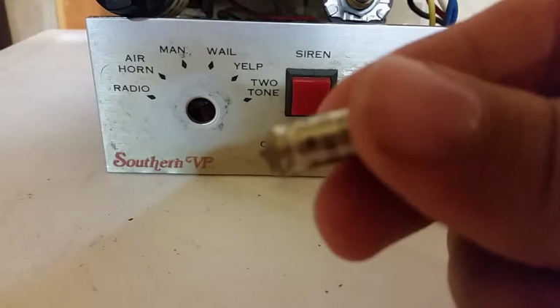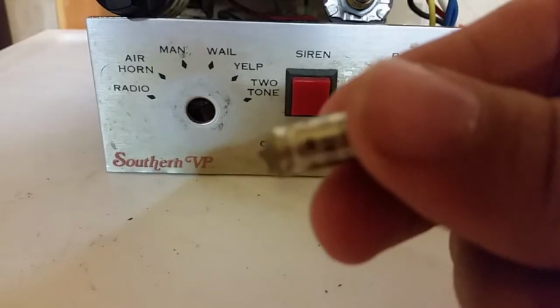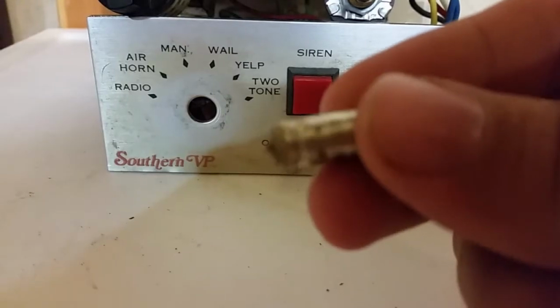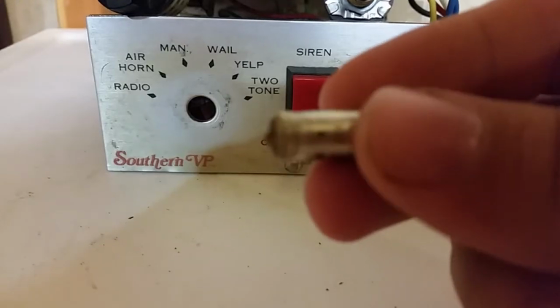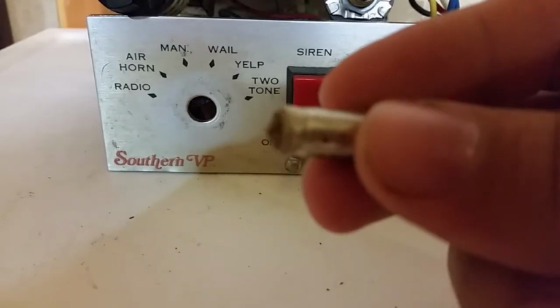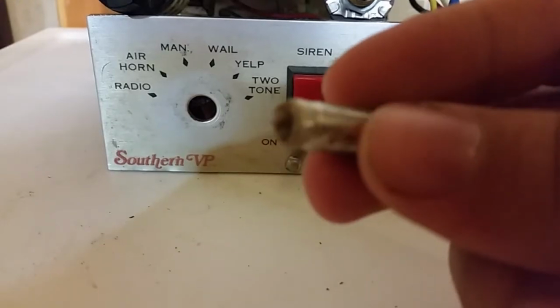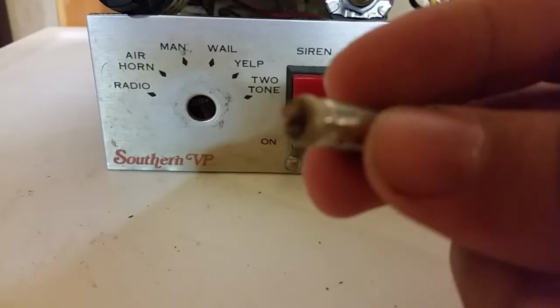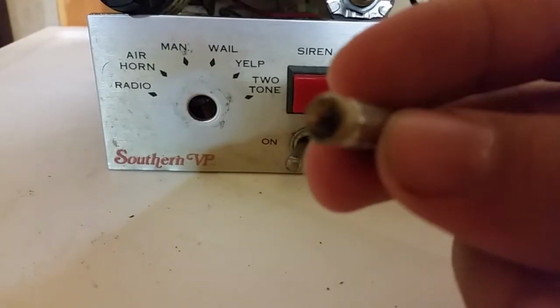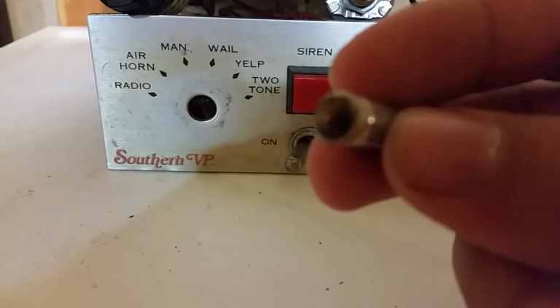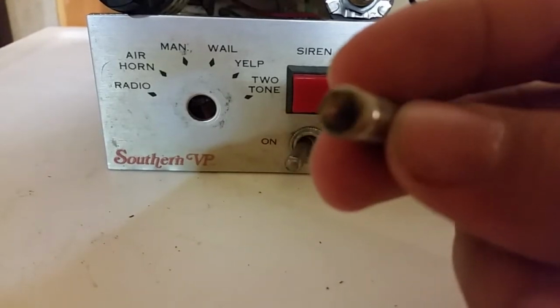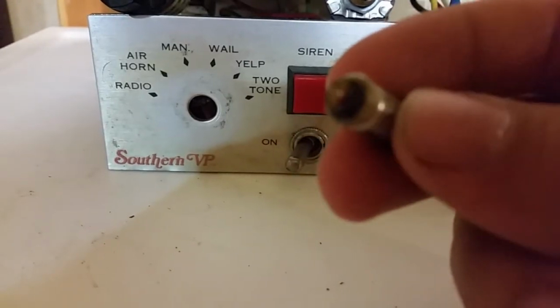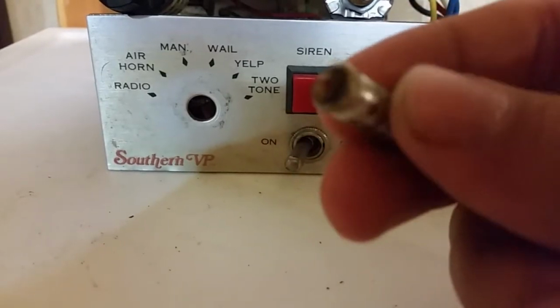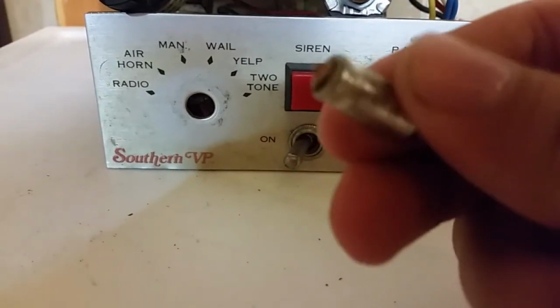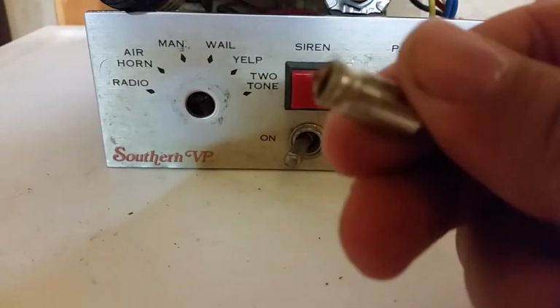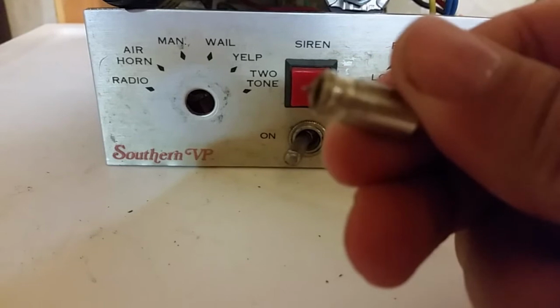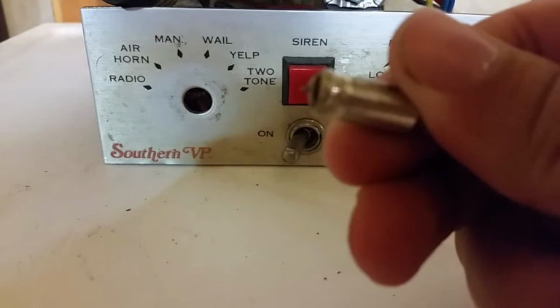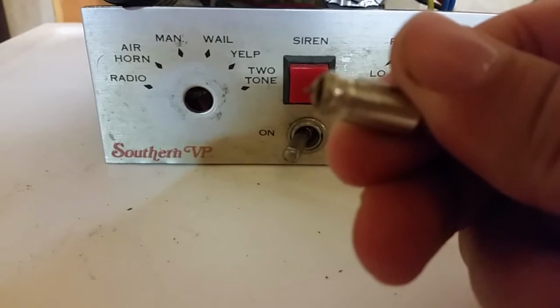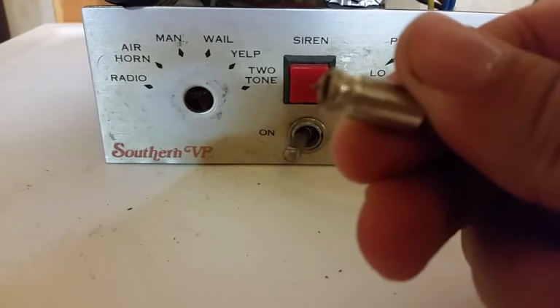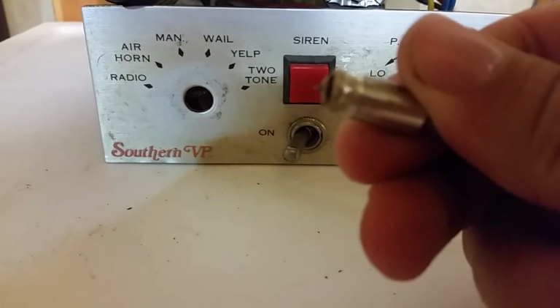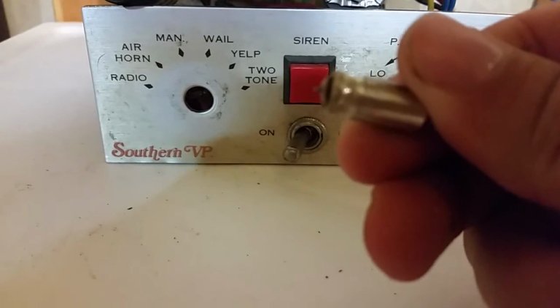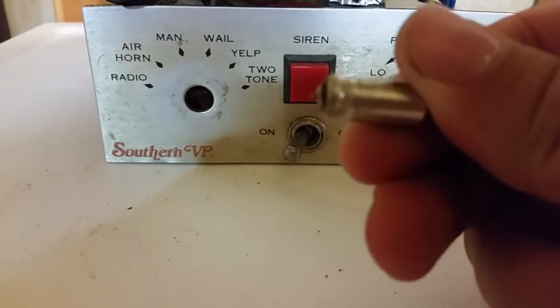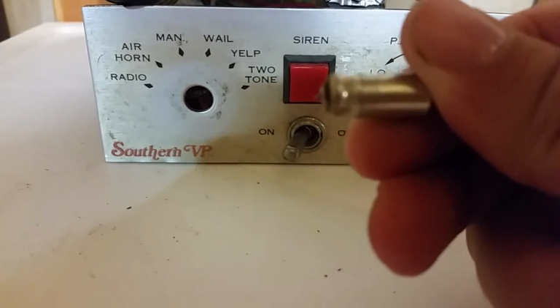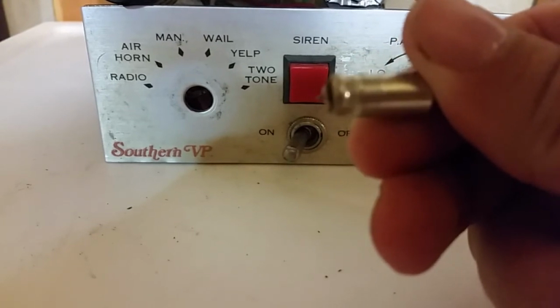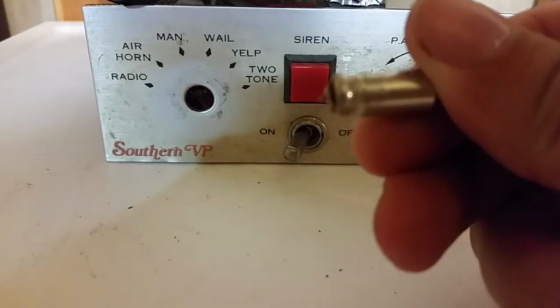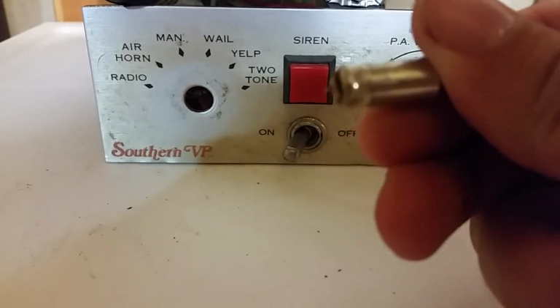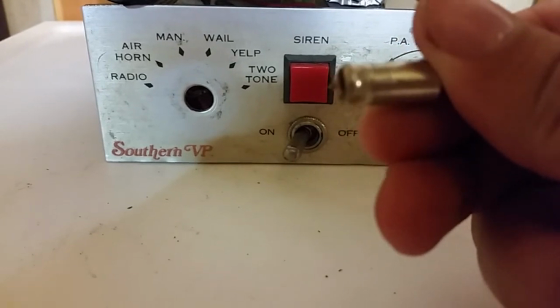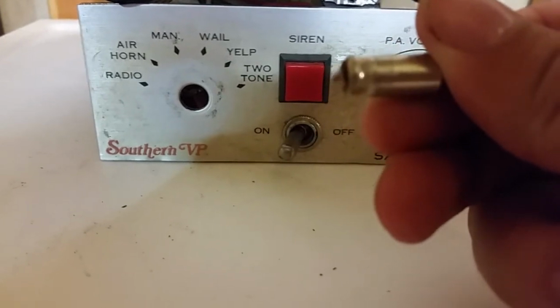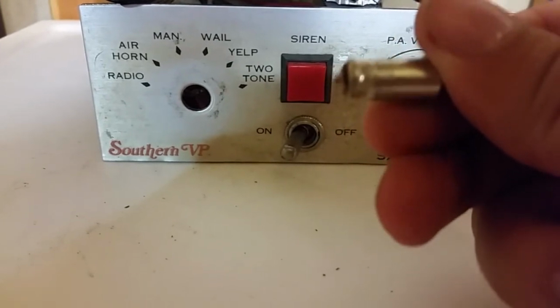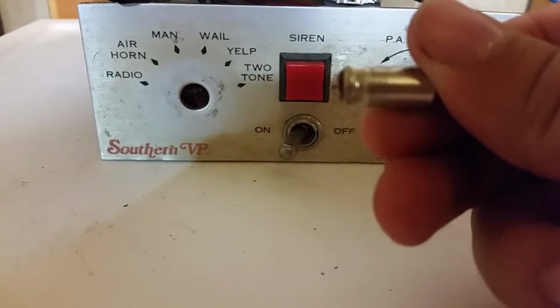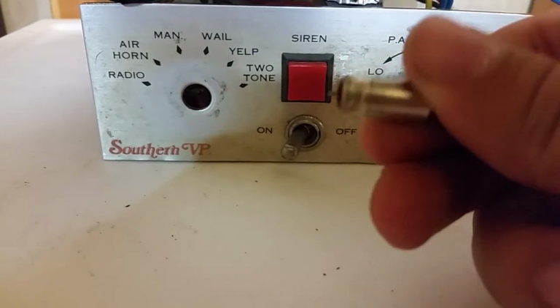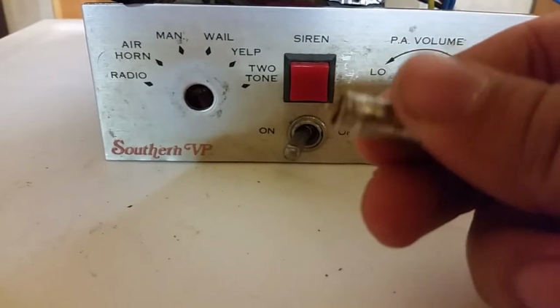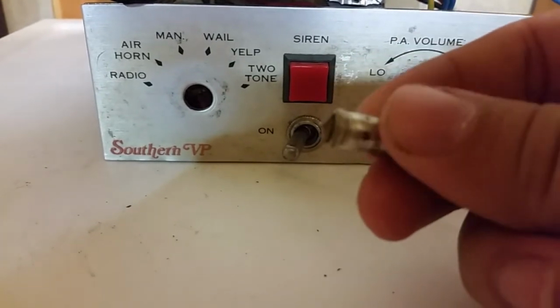This is the blown capacitor. So the whale sweep was not working properly.